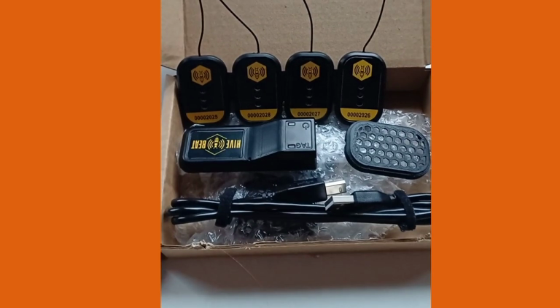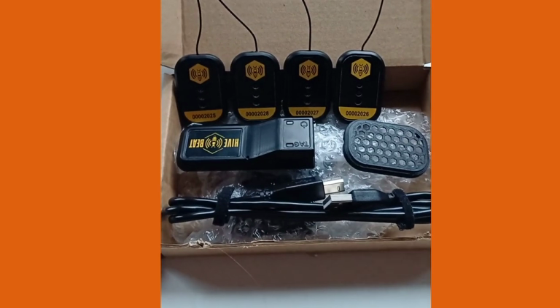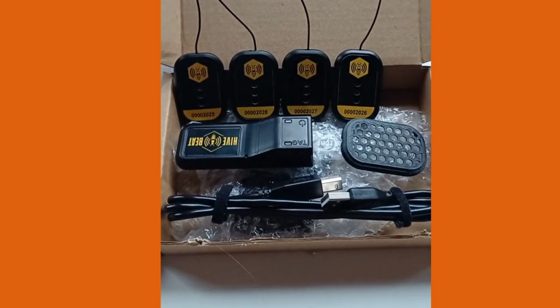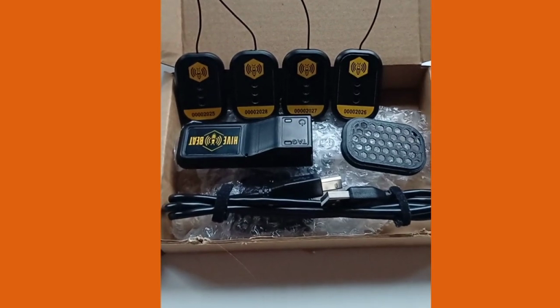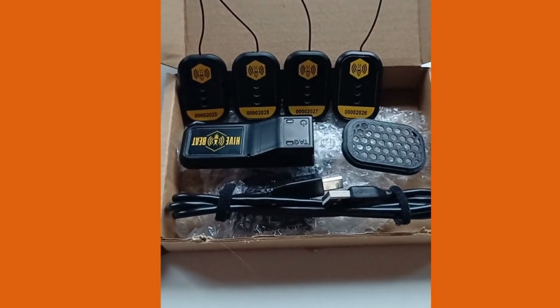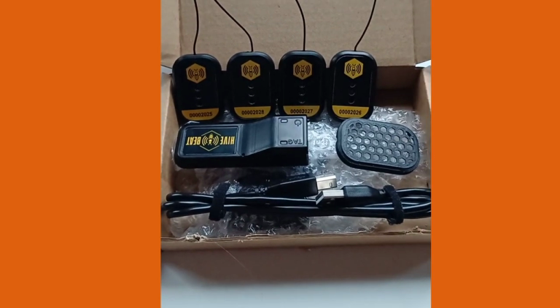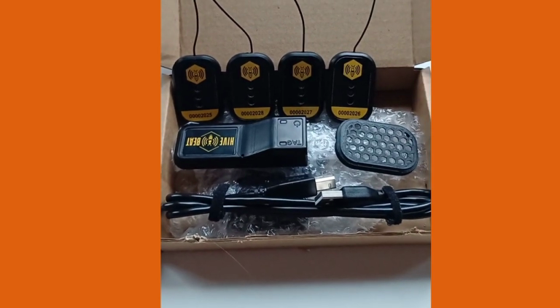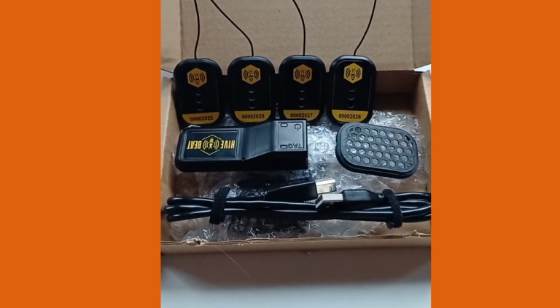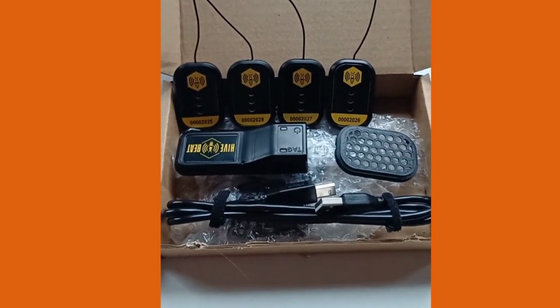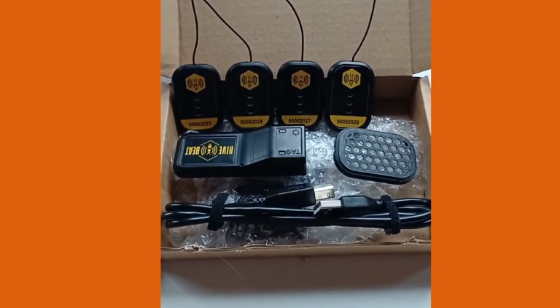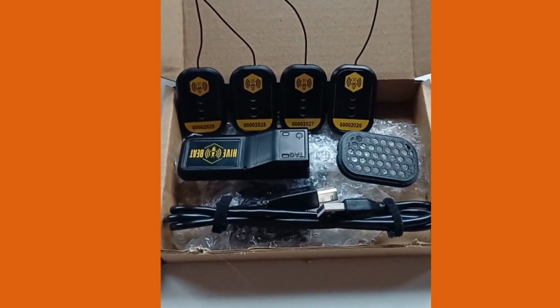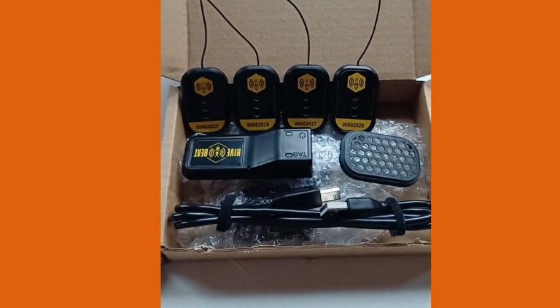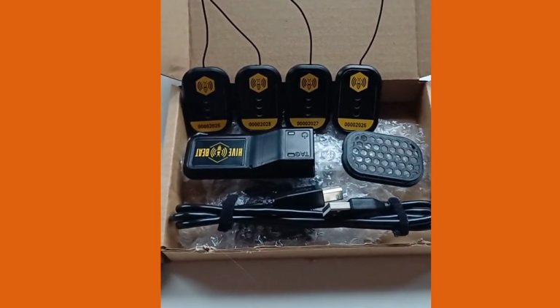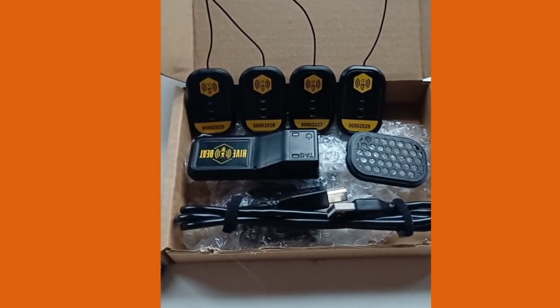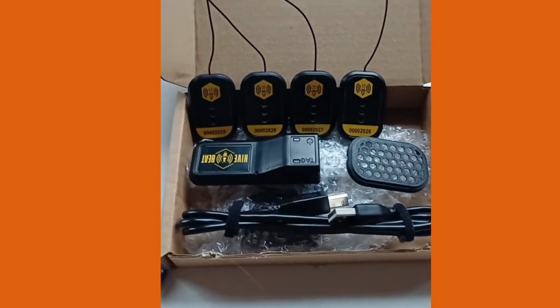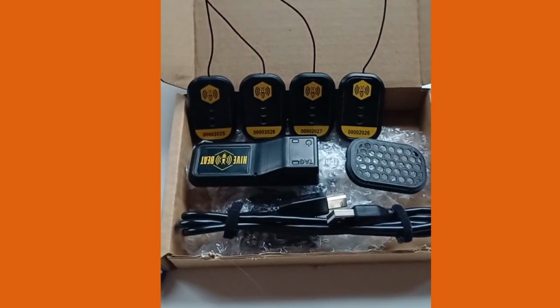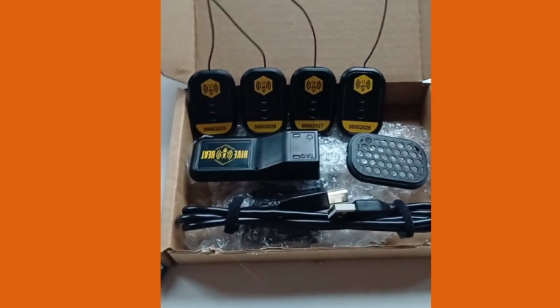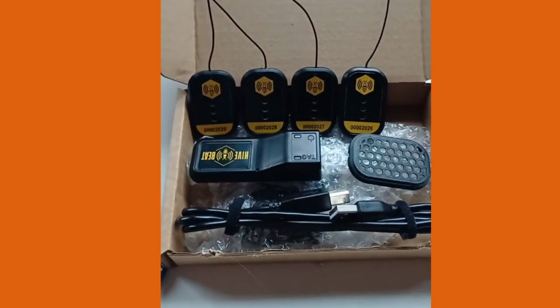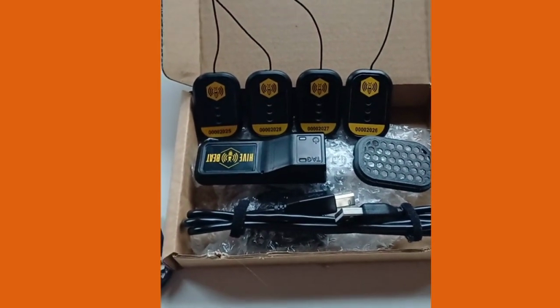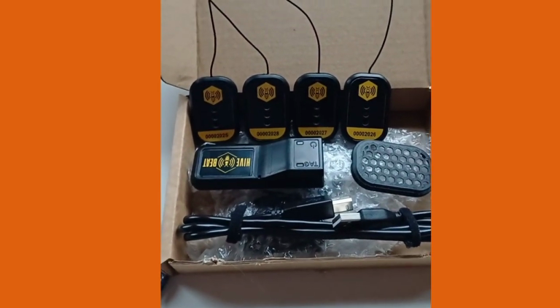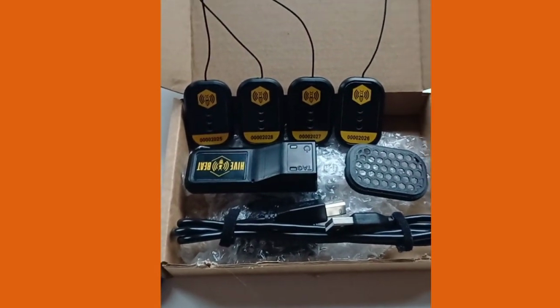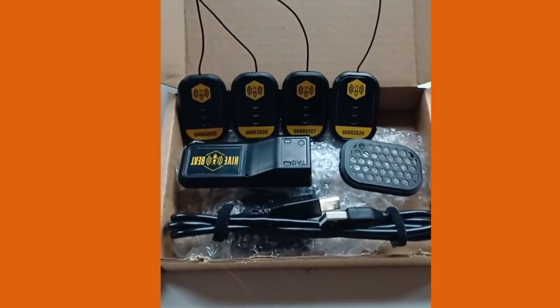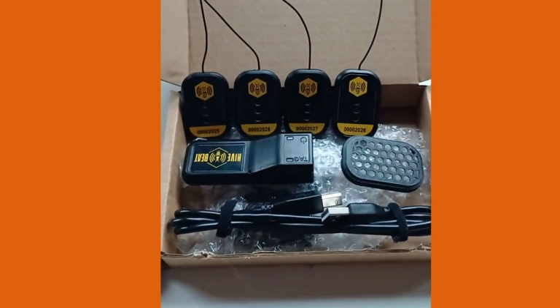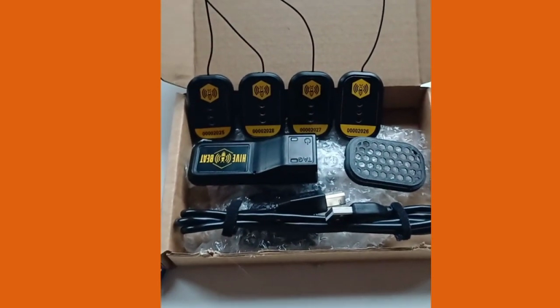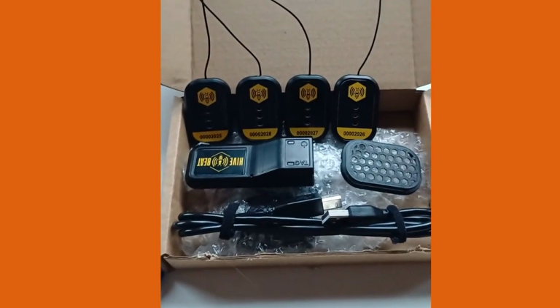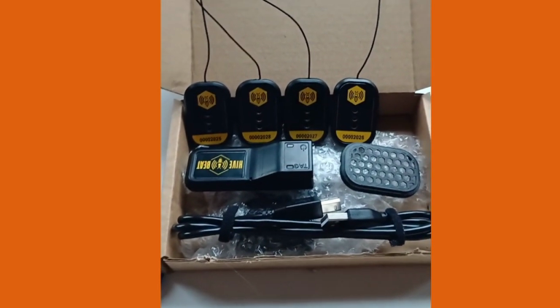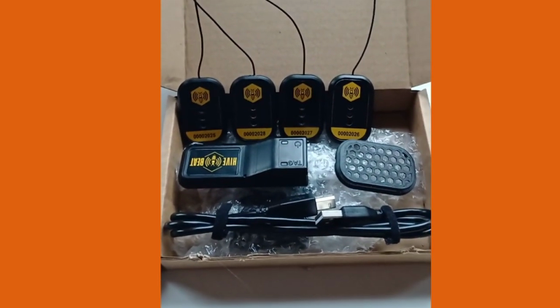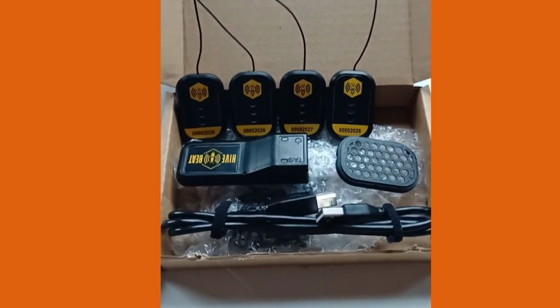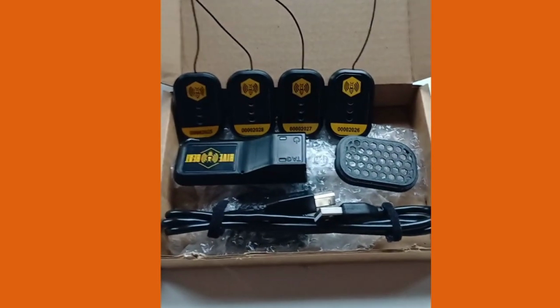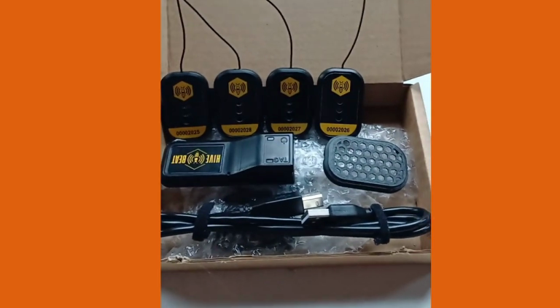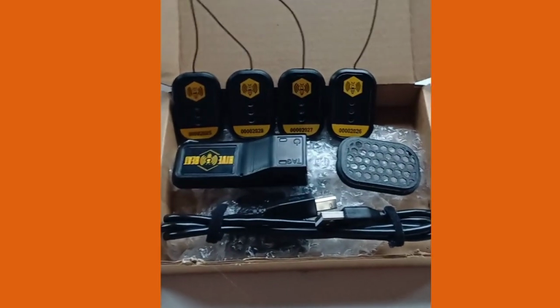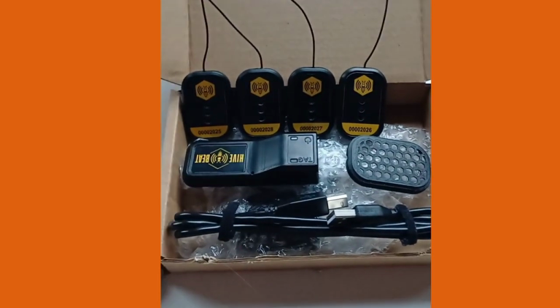I do believe there's an app as well, so you can at your fingertips, sat on your phone, see what's happening in your hives.